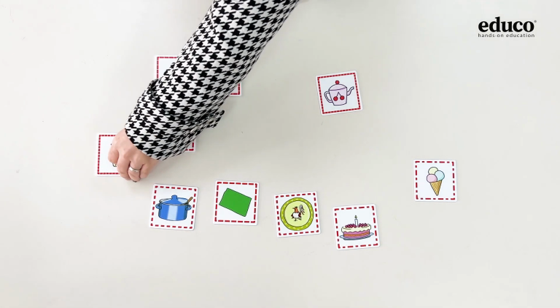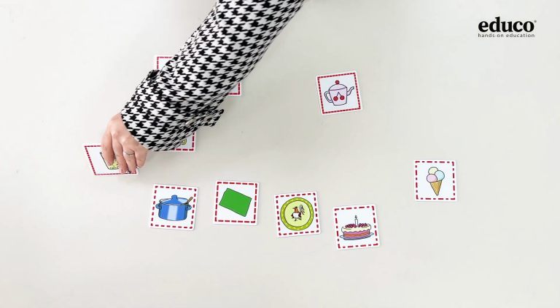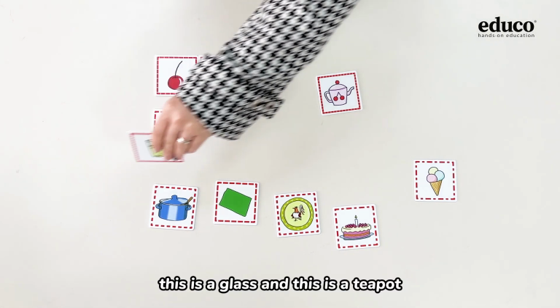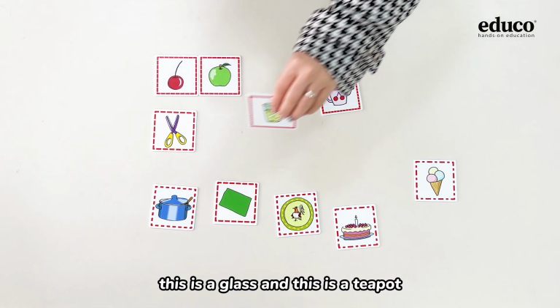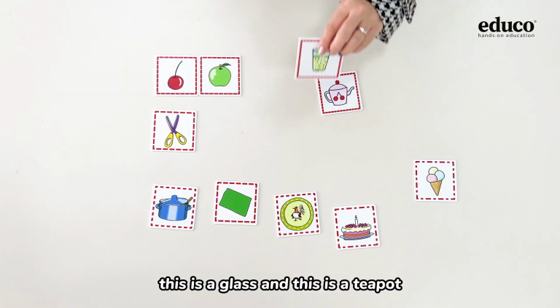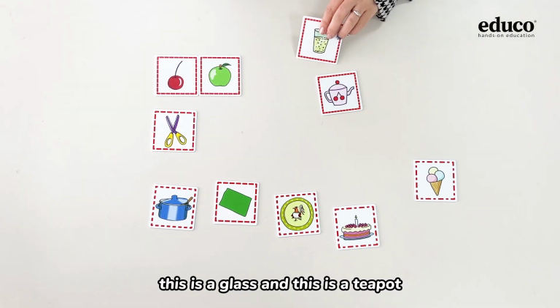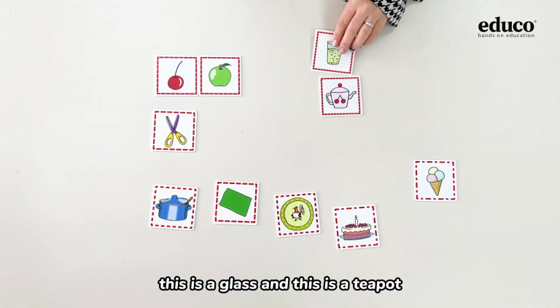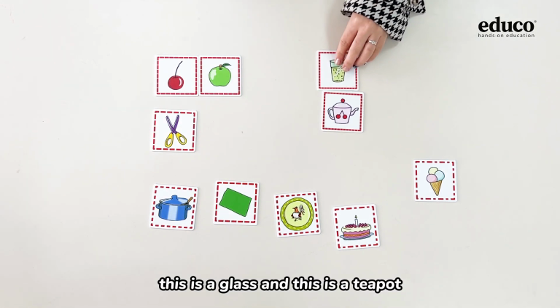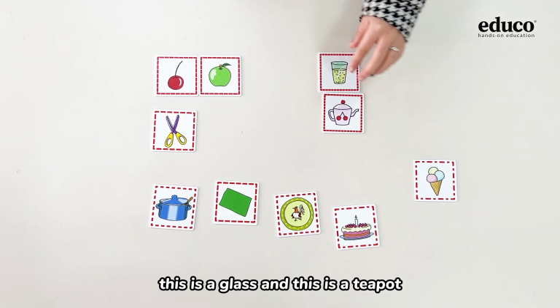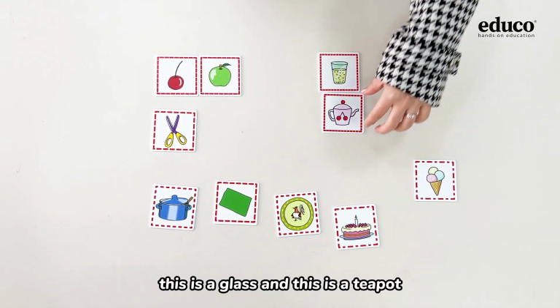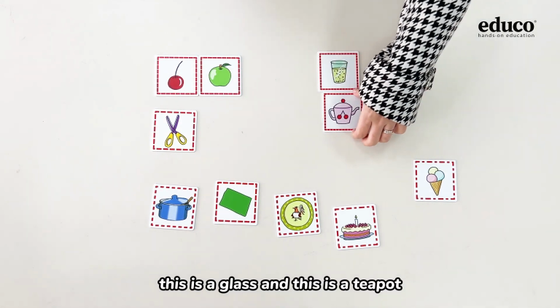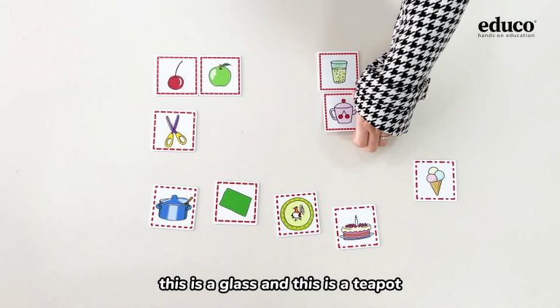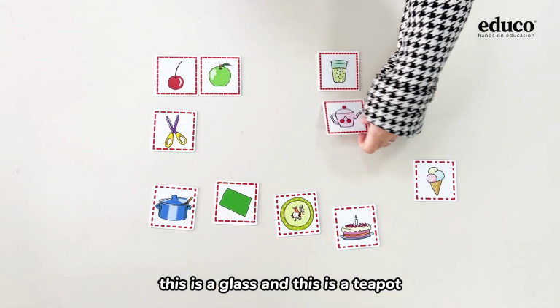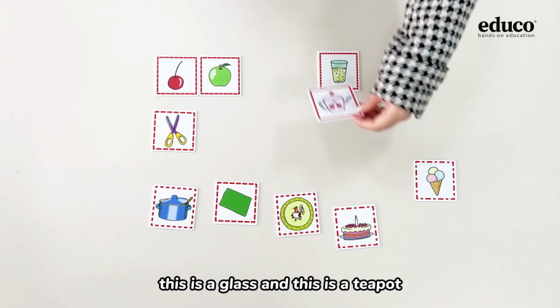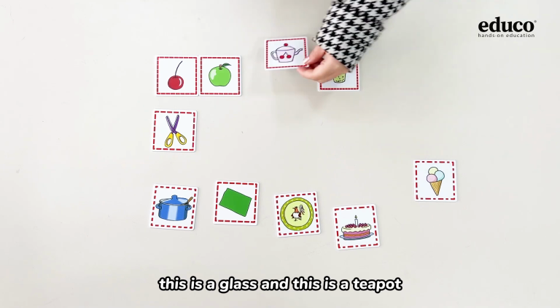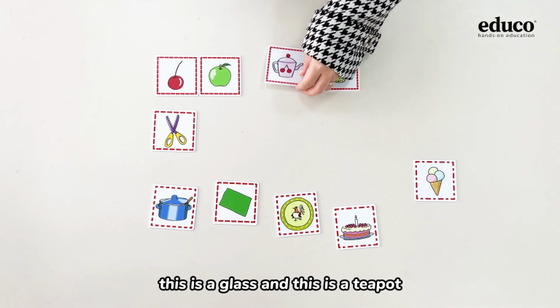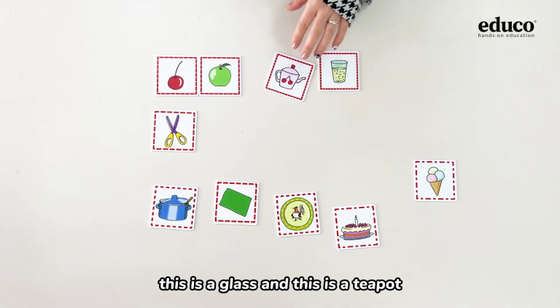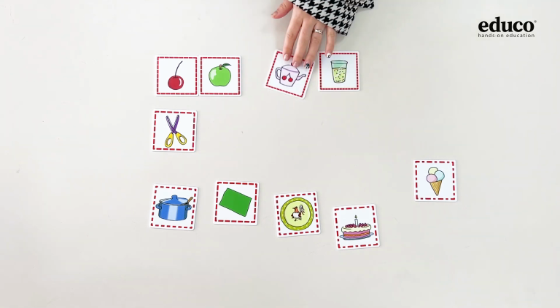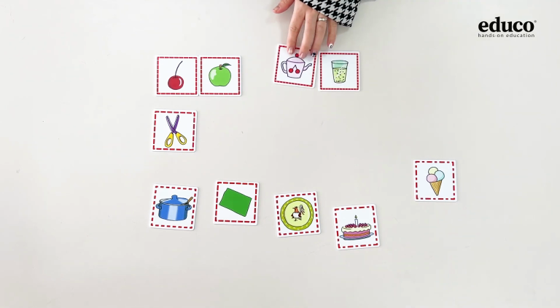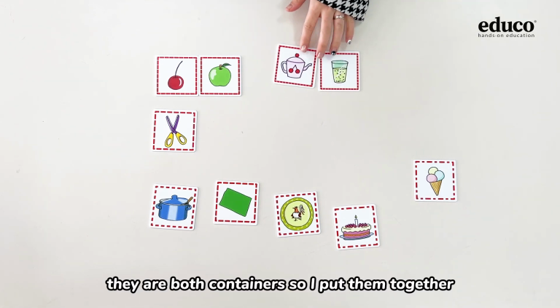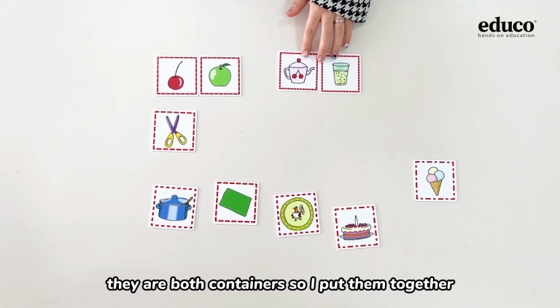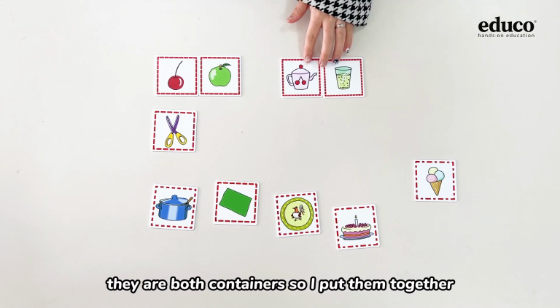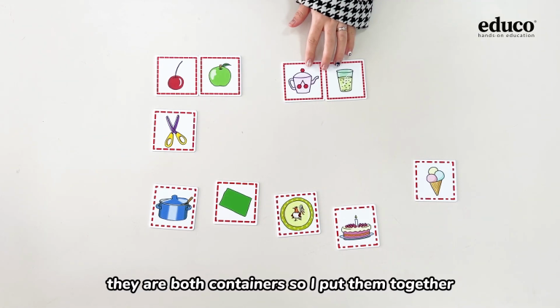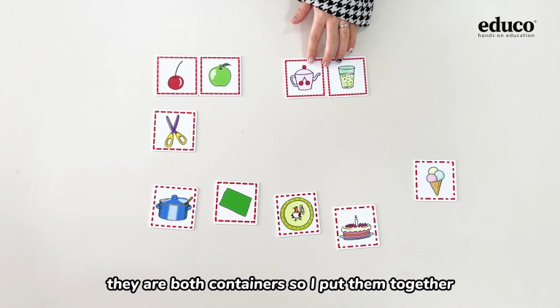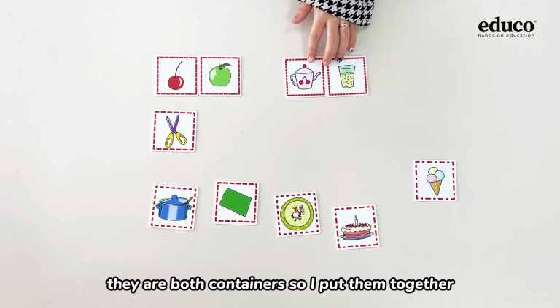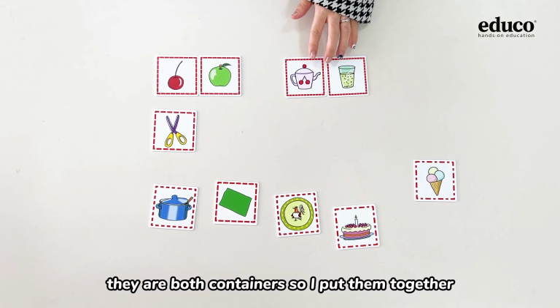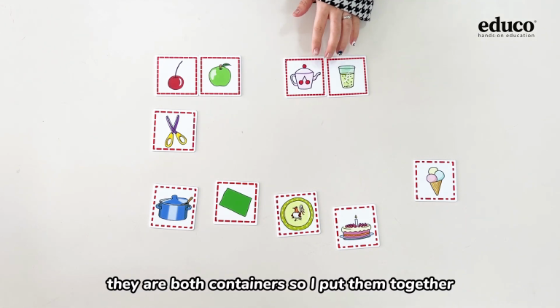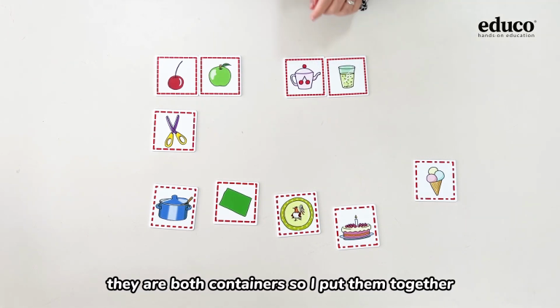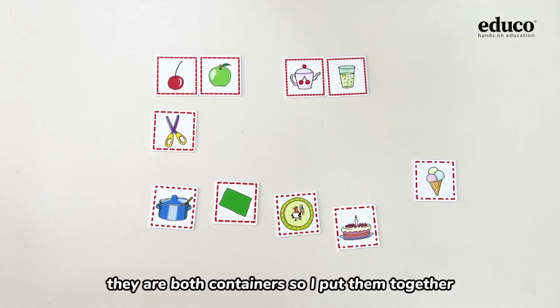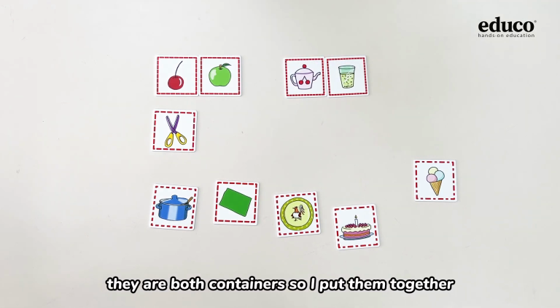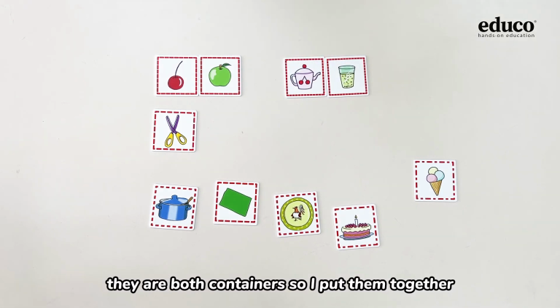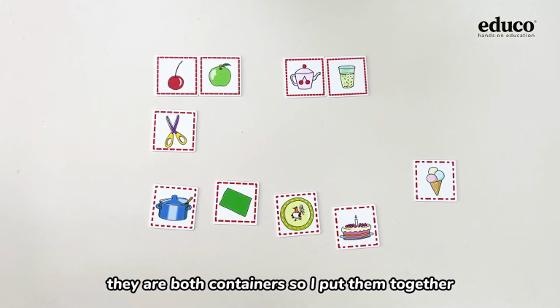This is a glass, and this is a teapot. They are both containers, so I put them together.